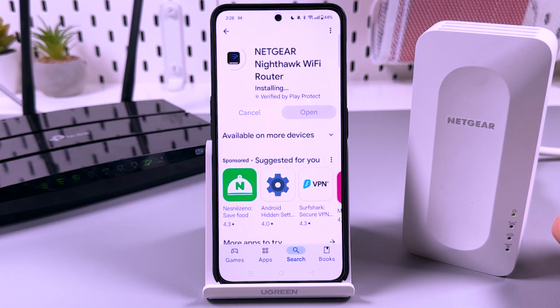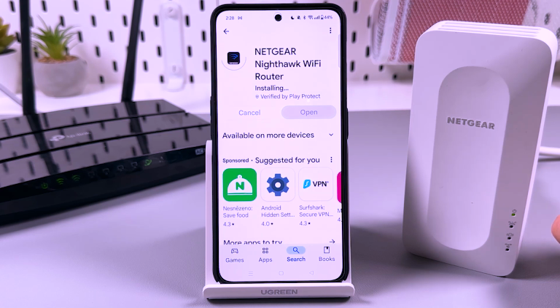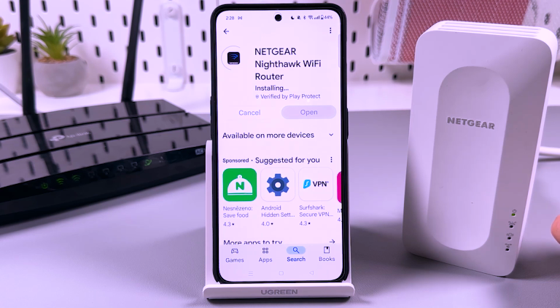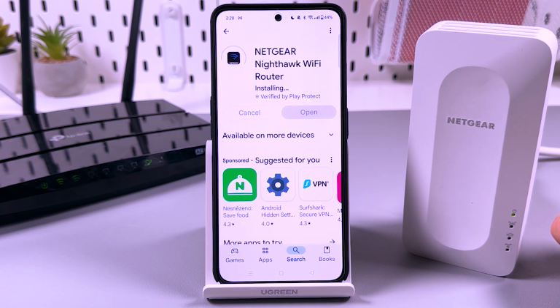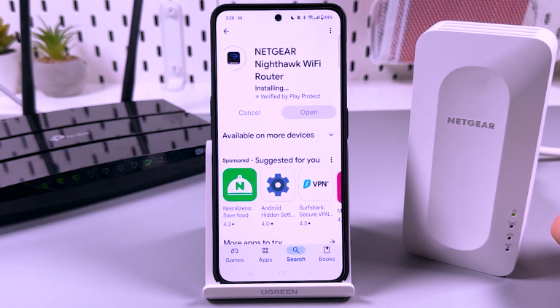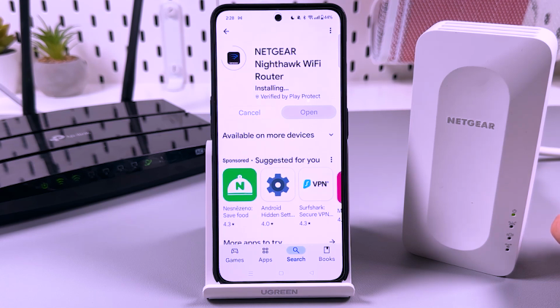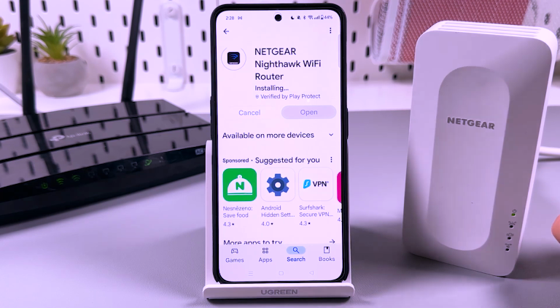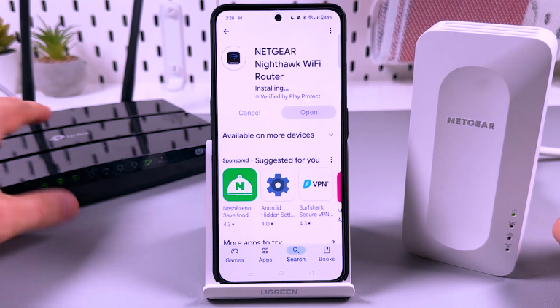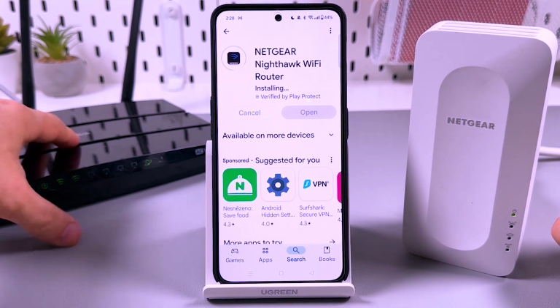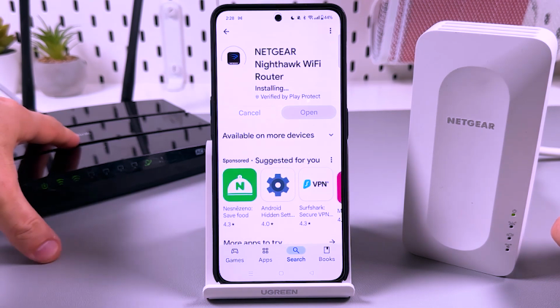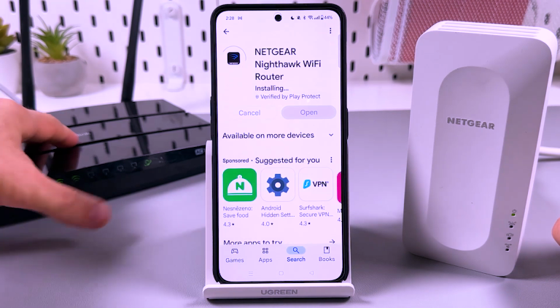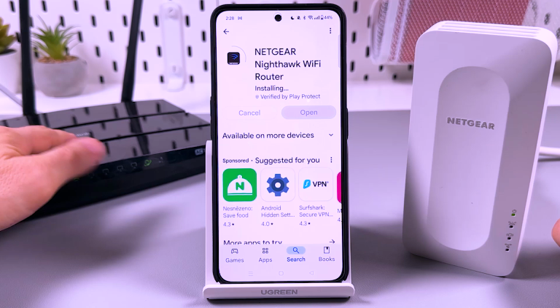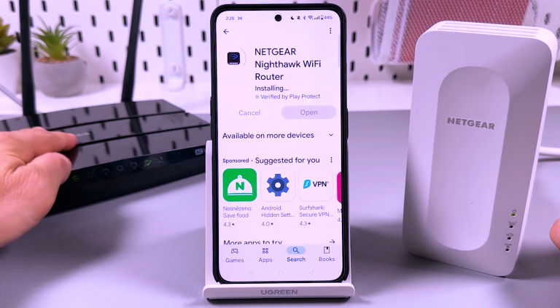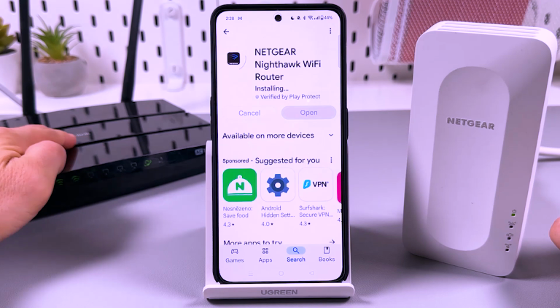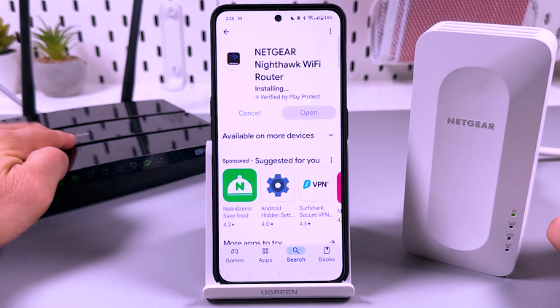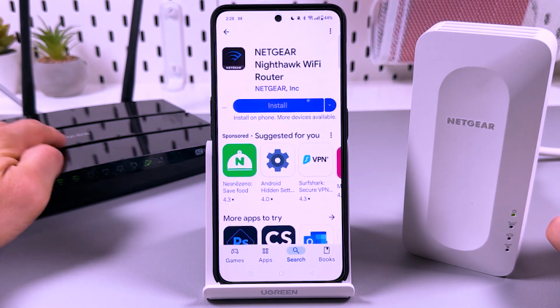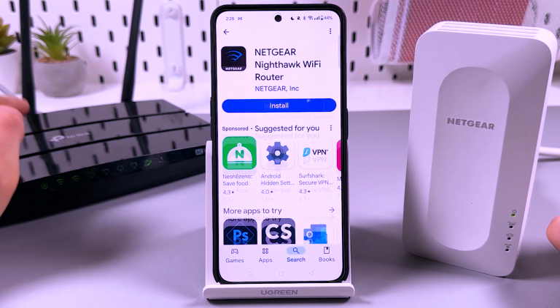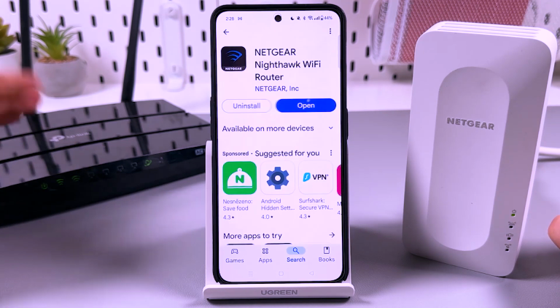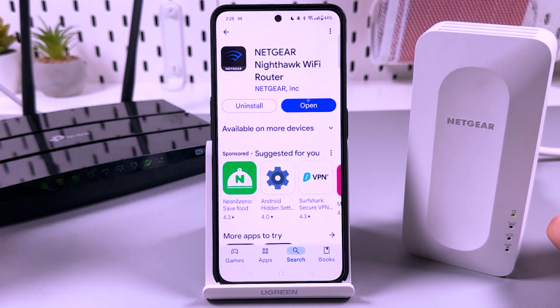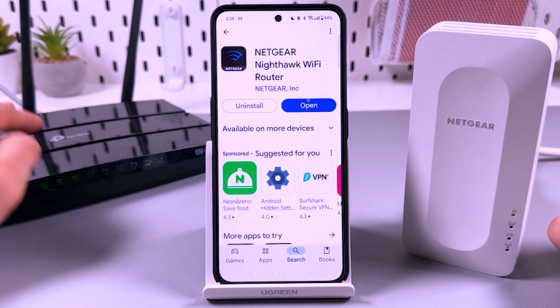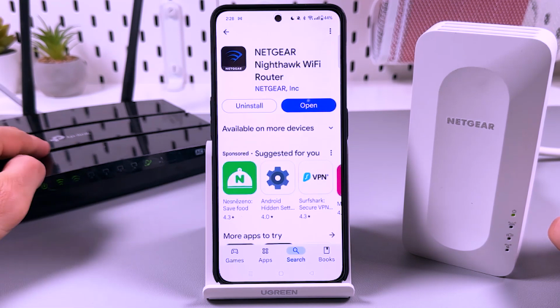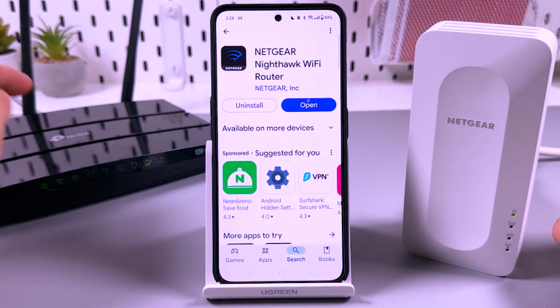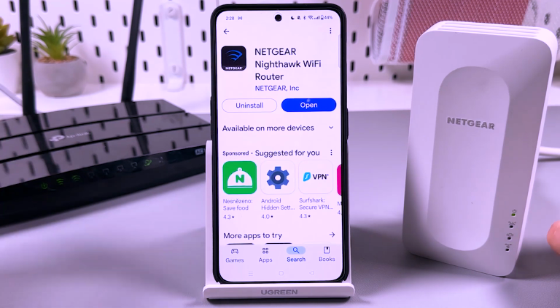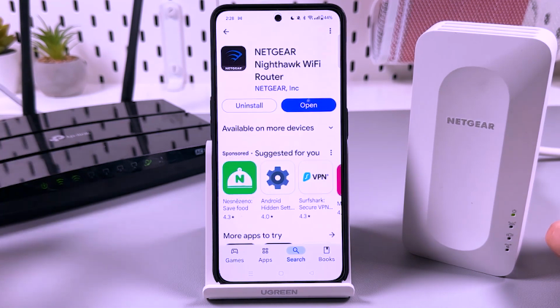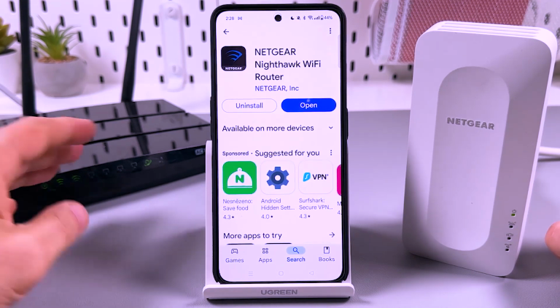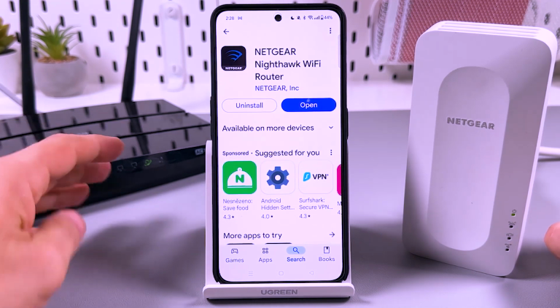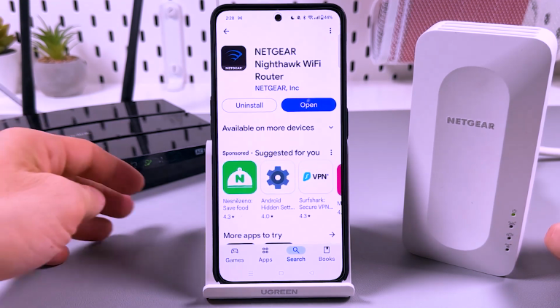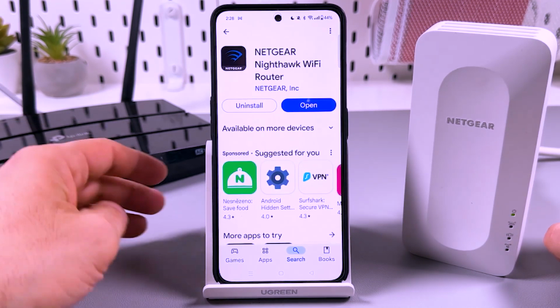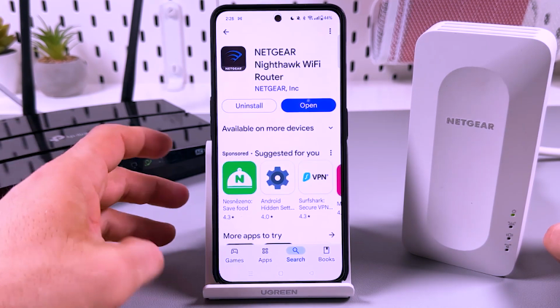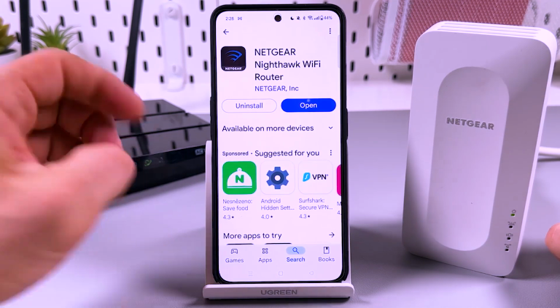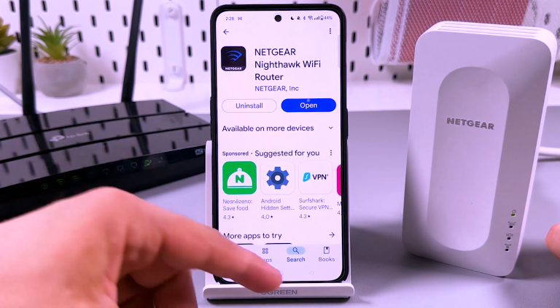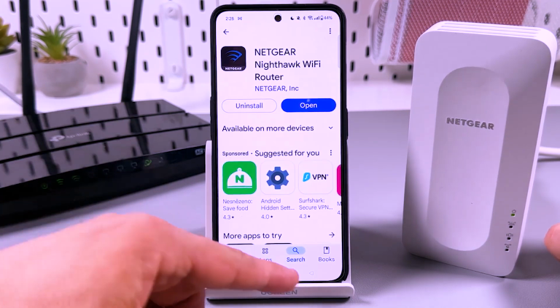By the way, you need to be sure that your router is broadcasting Wi-Fi and connected to the internet. Otherwise, you will fail this operation.